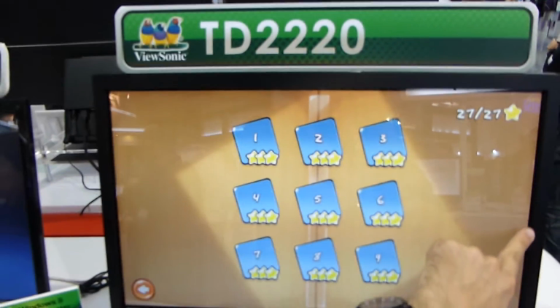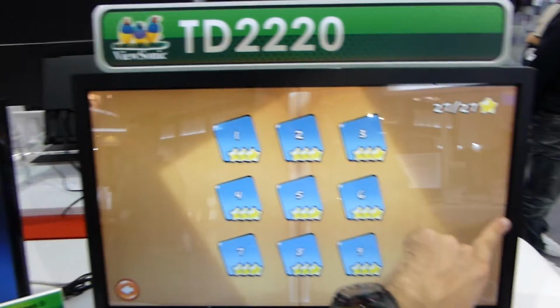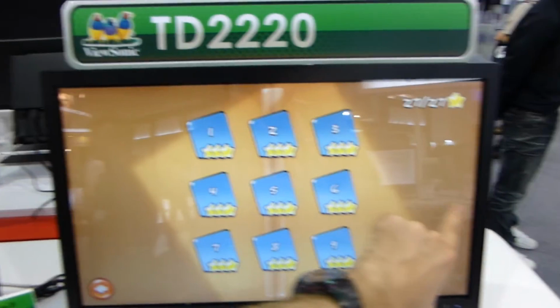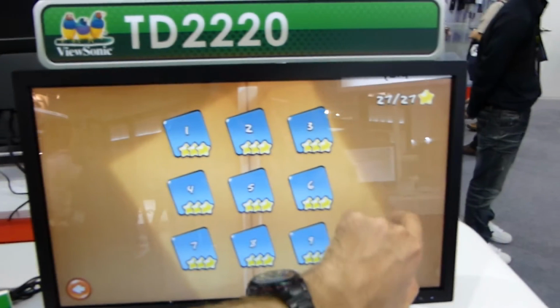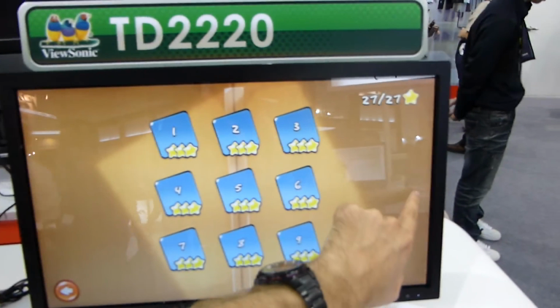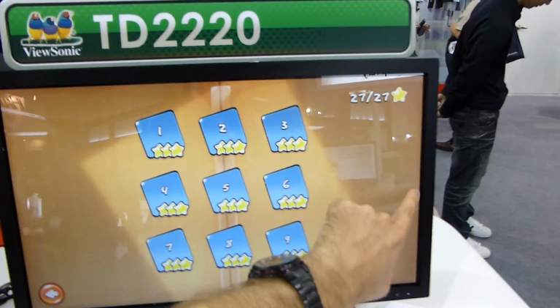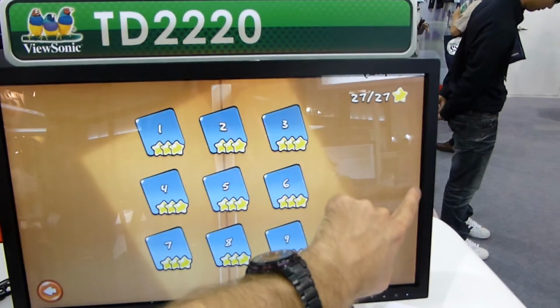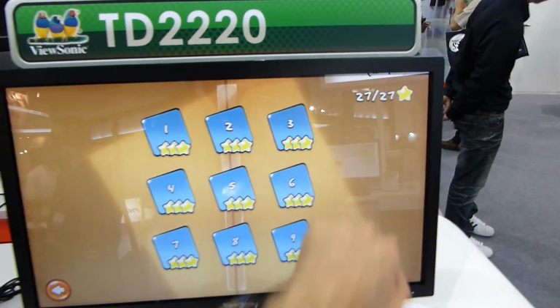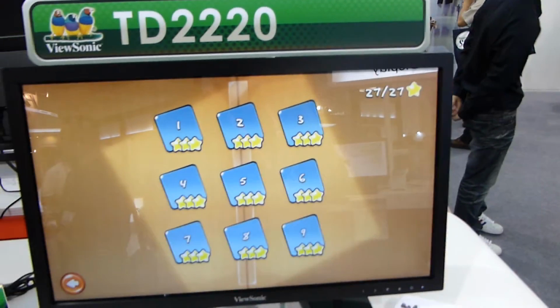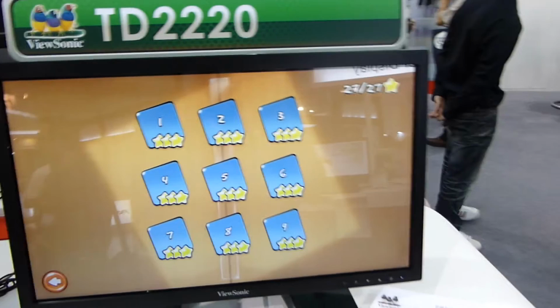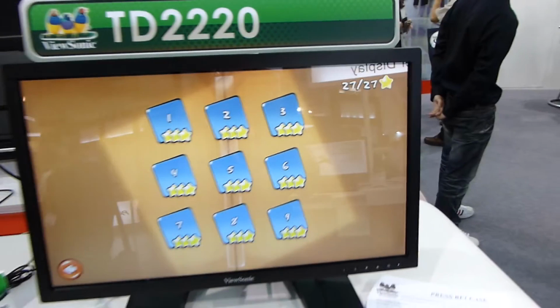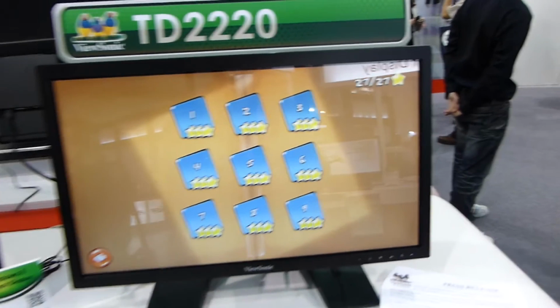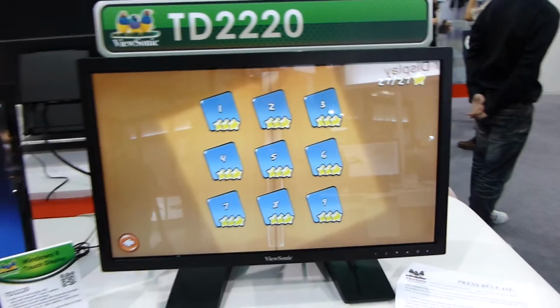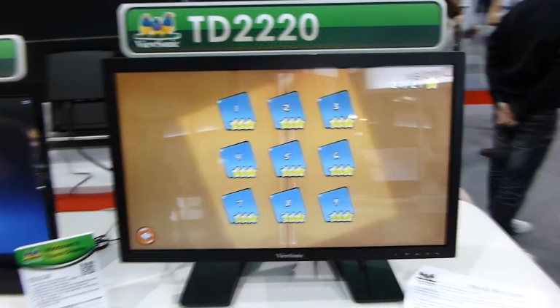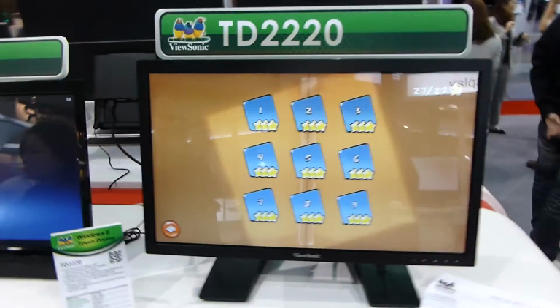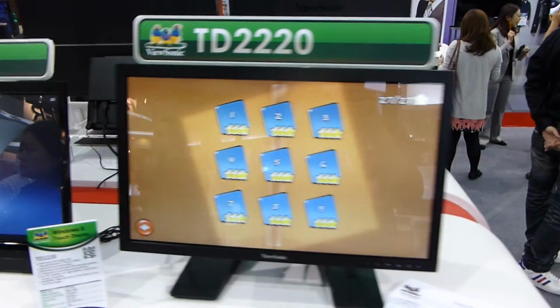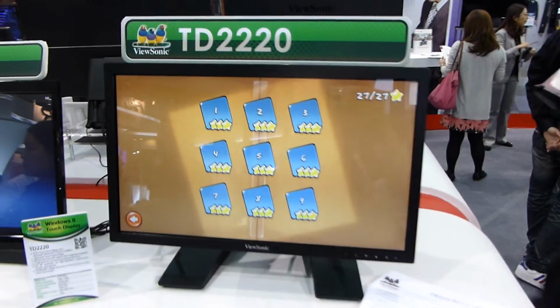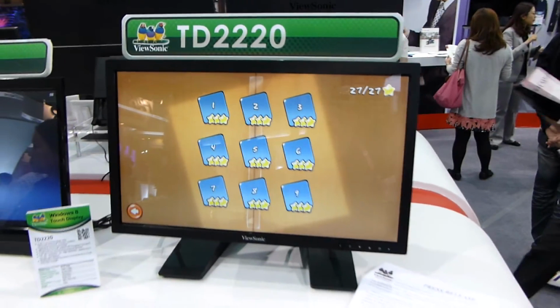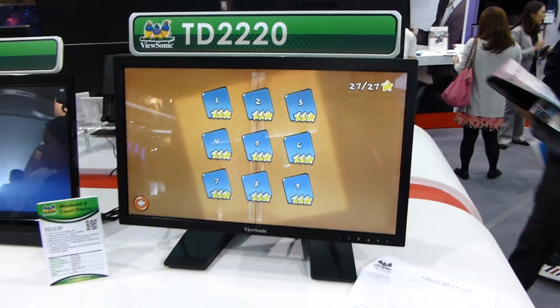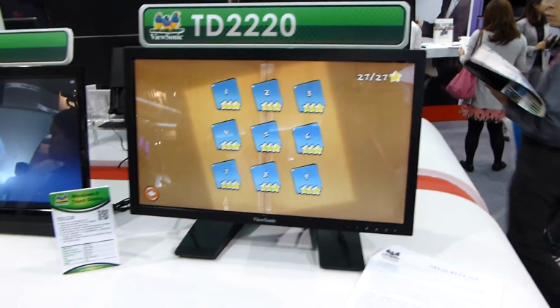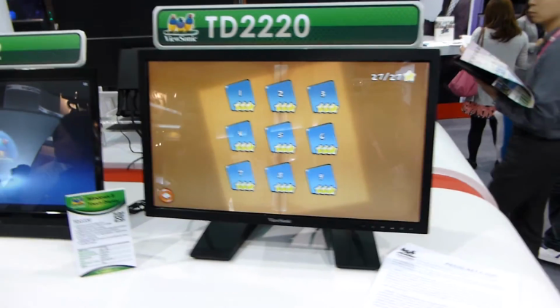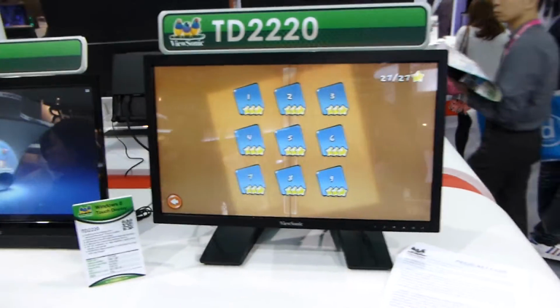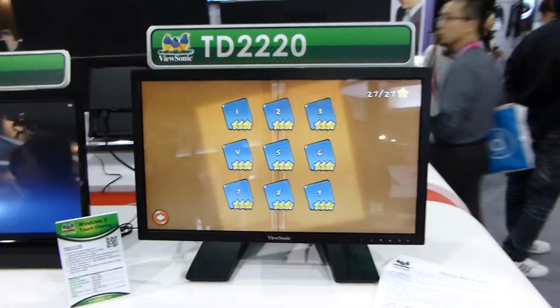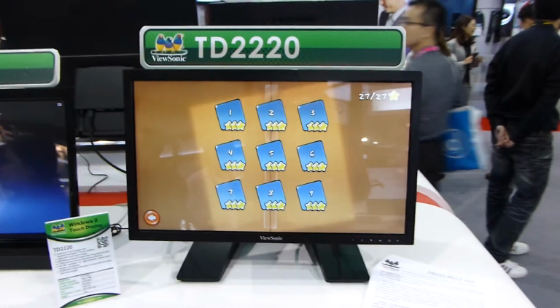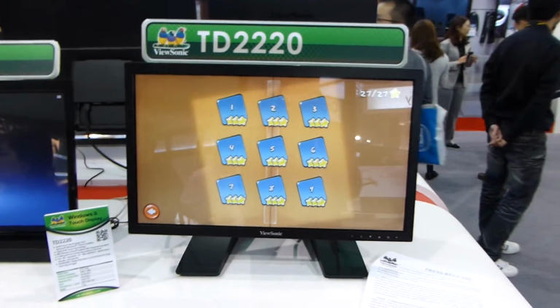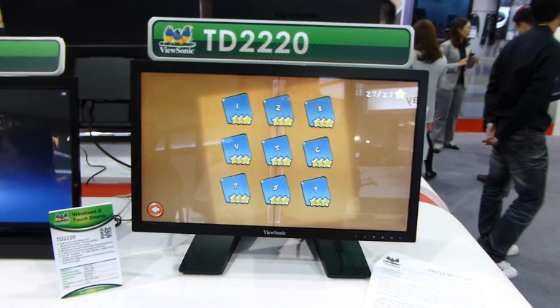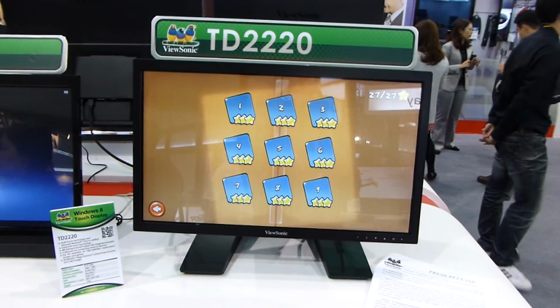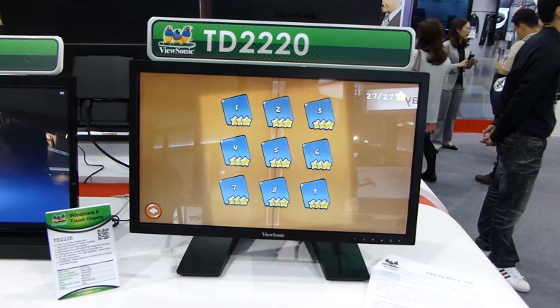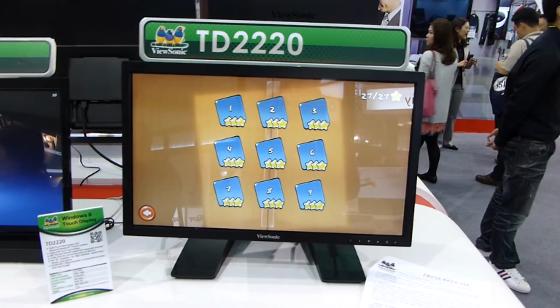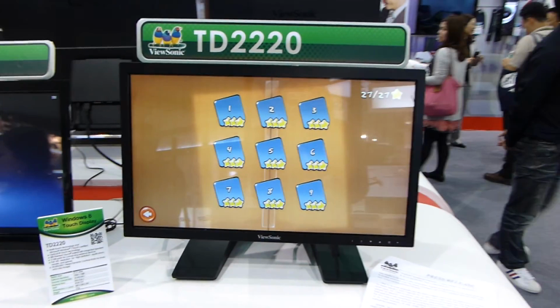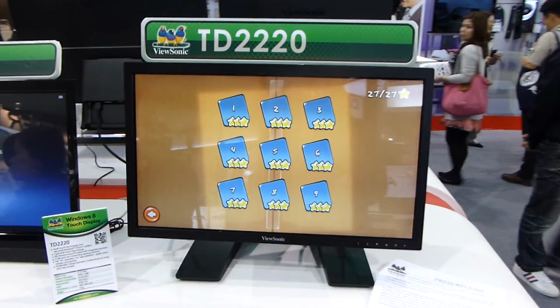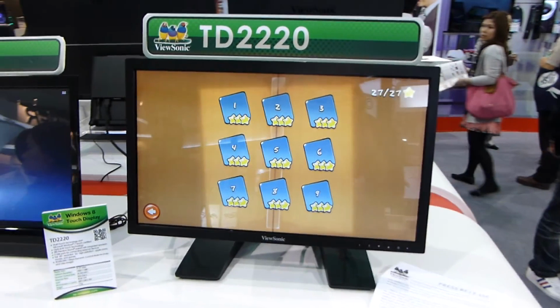My name is Balazs Galt for Endevil TV. This was the ViewSonic TD2220 in a short hands-on. Windows 8 doesn't want to cooperate right now, so till next time — peace. And thank you very much for watching Endevil TV from Comptech 2012.